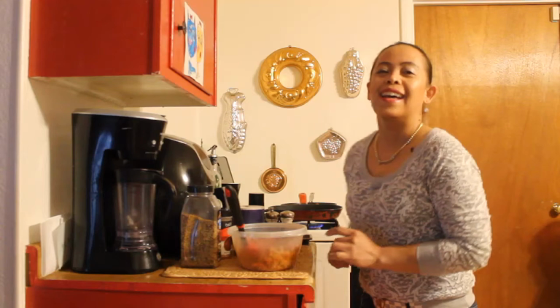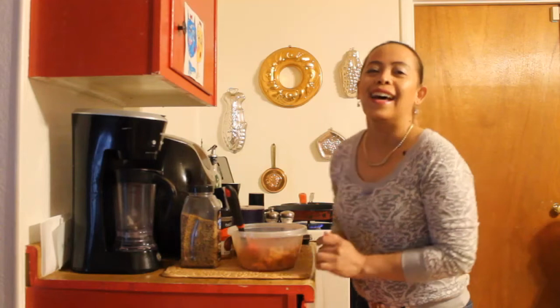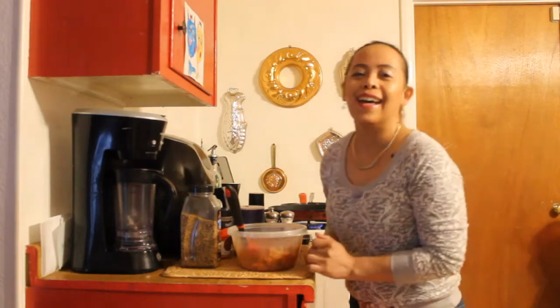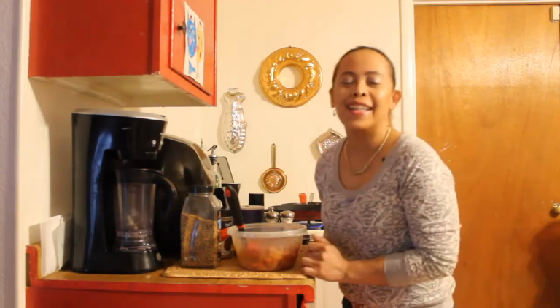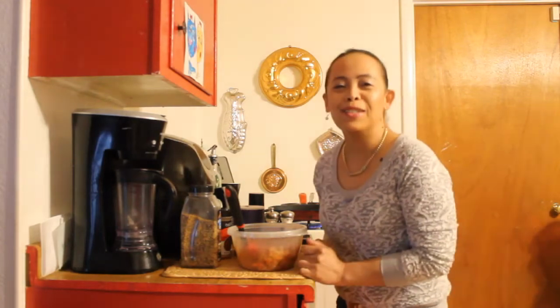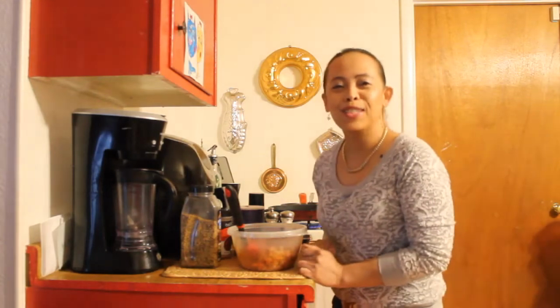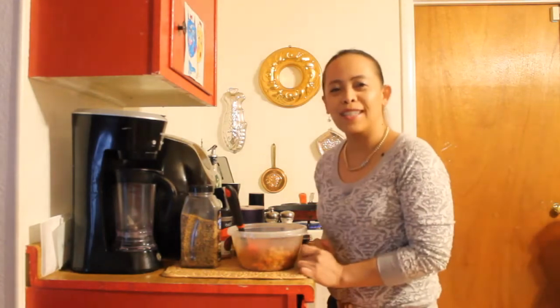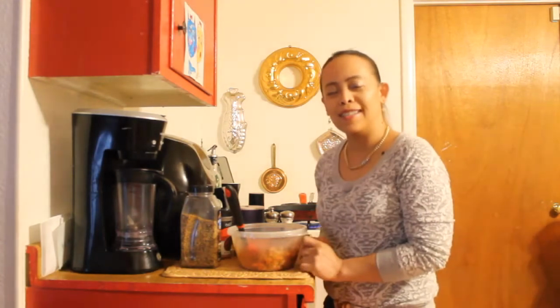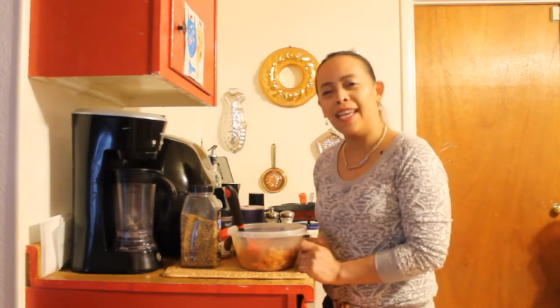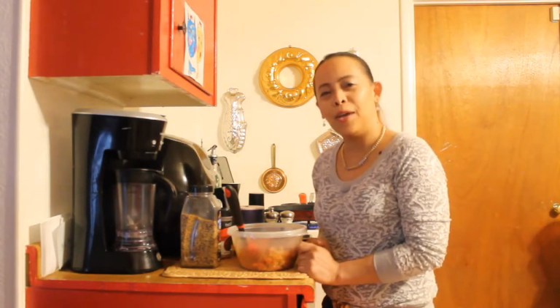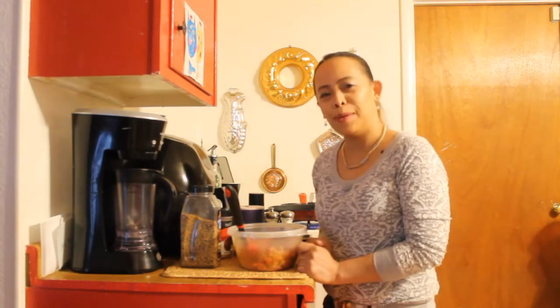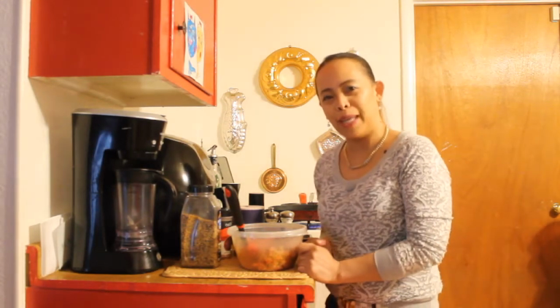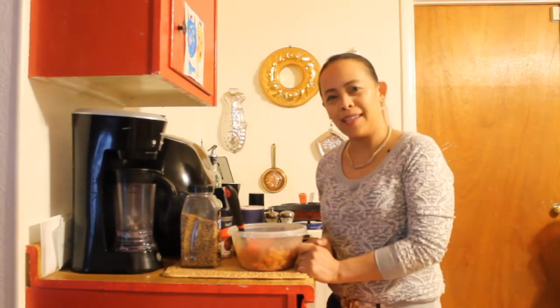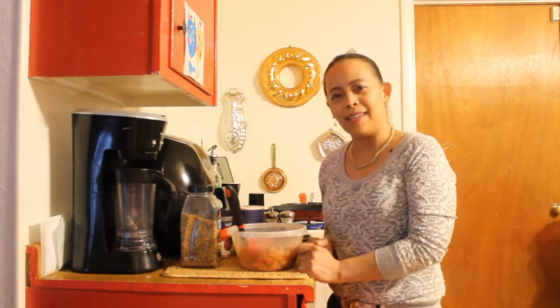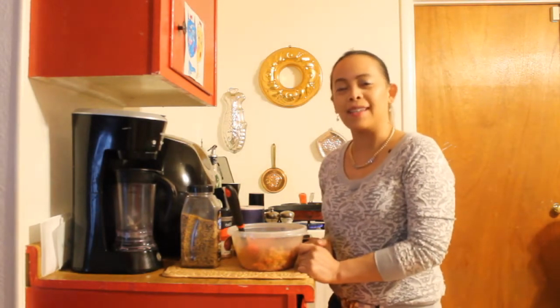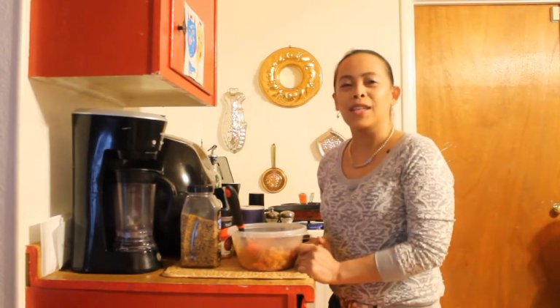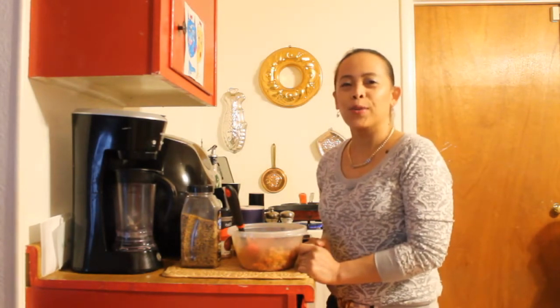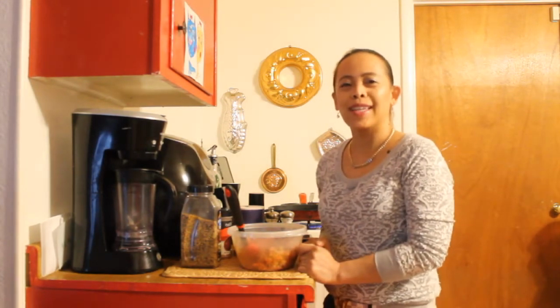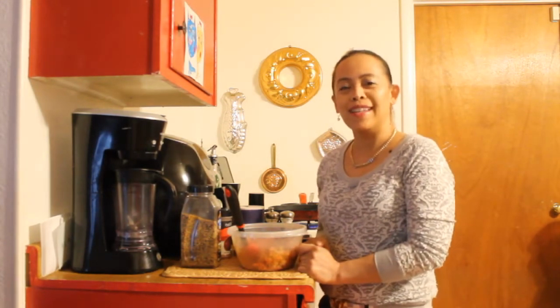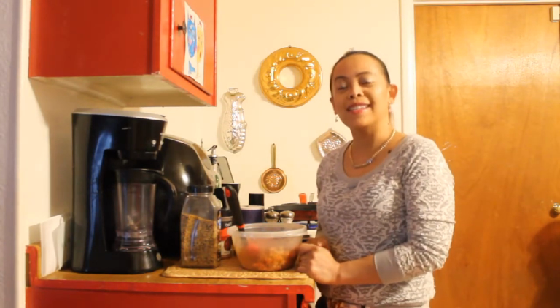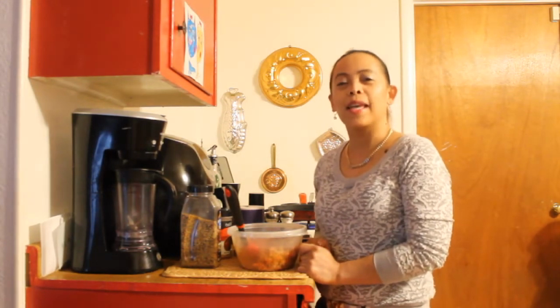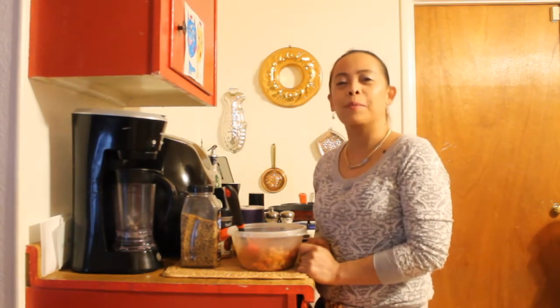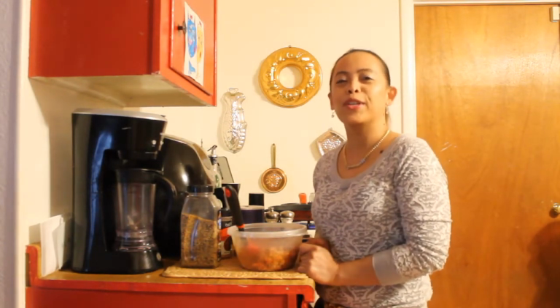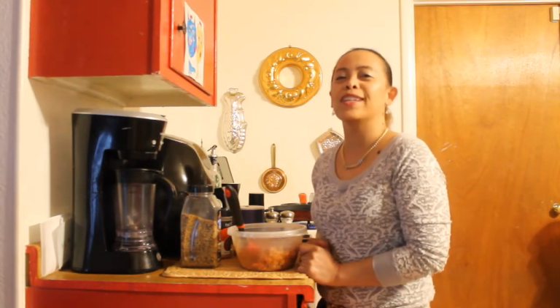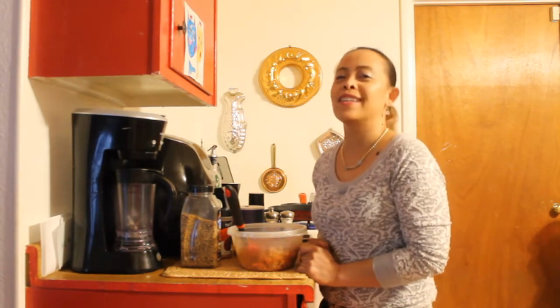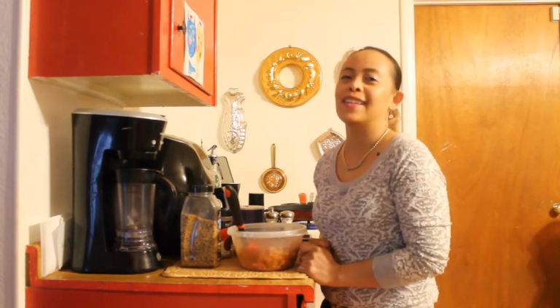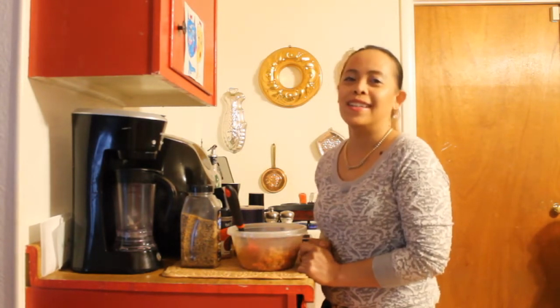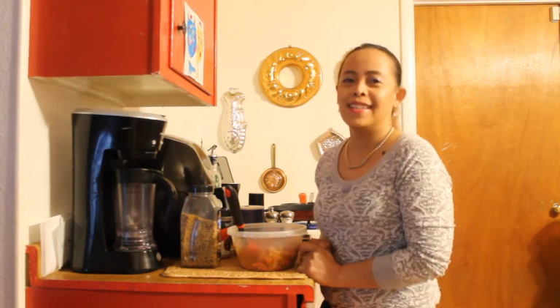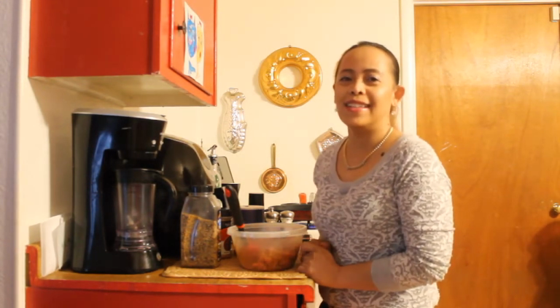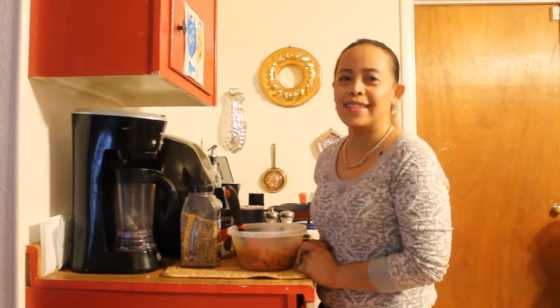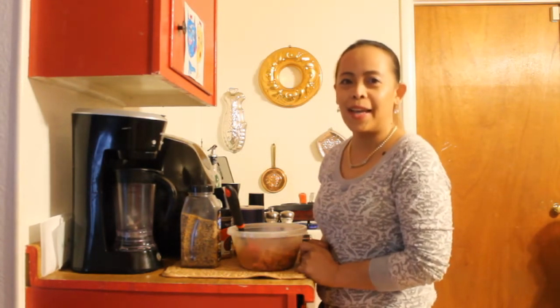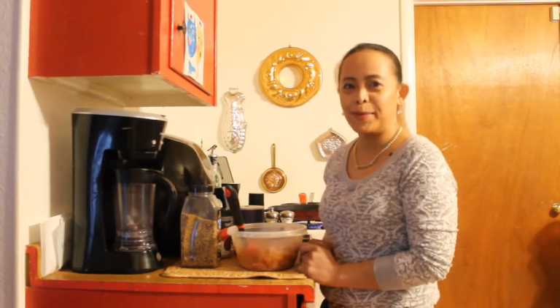Hi, I'm Cheri. Today I will make a quick and easy hamburger that is yummy.